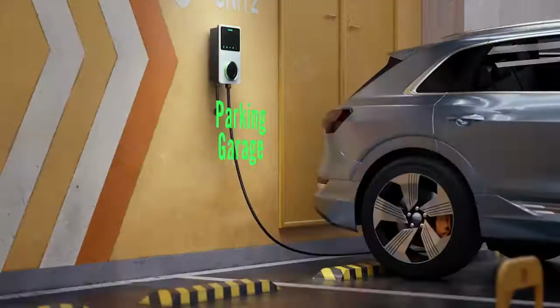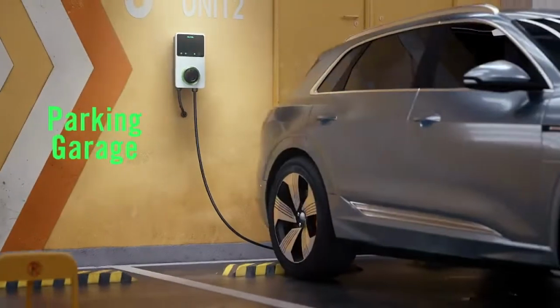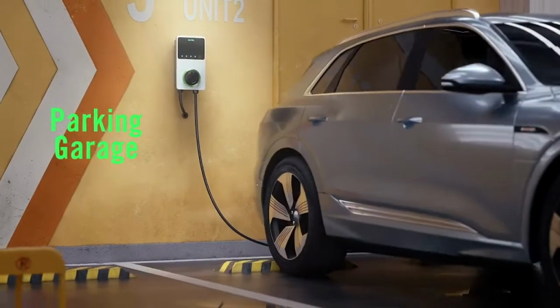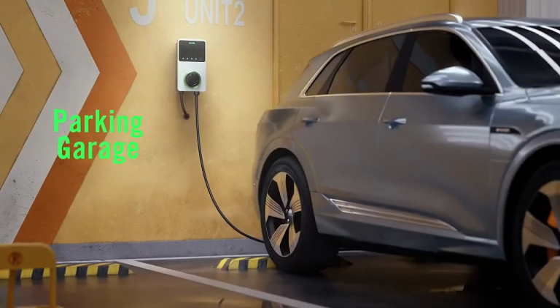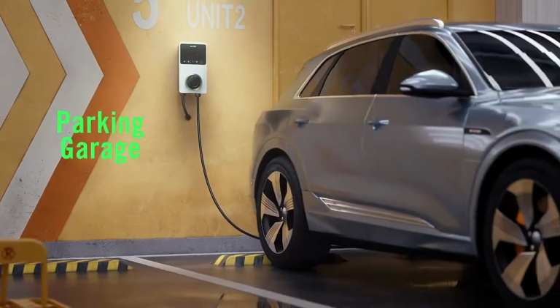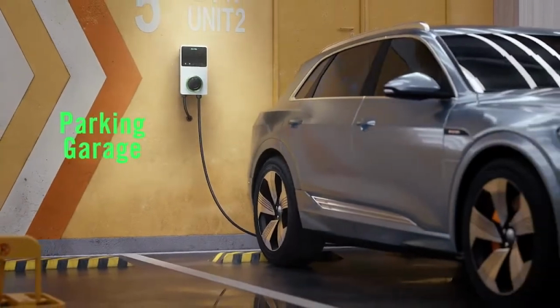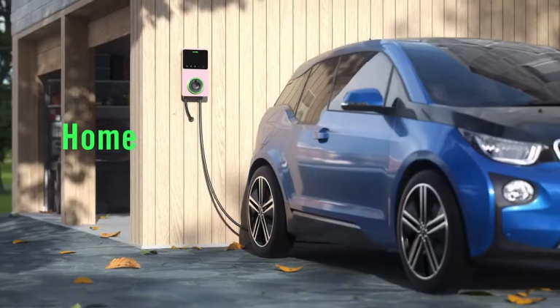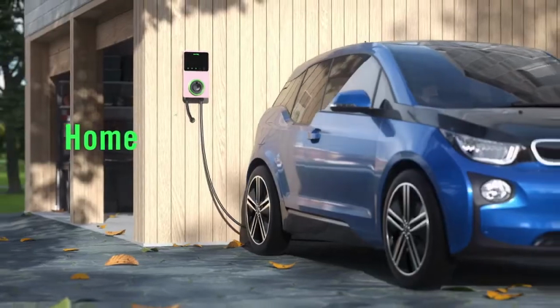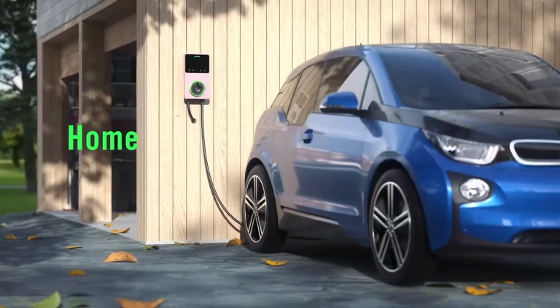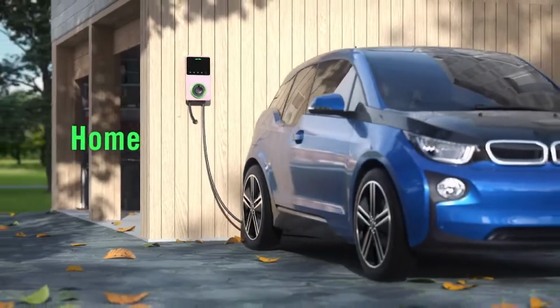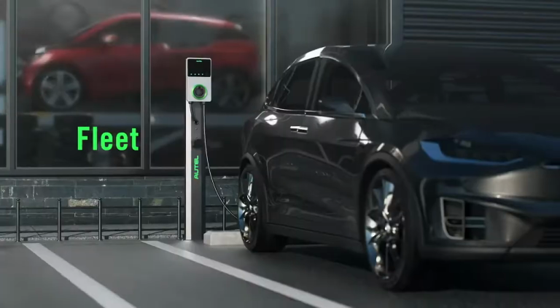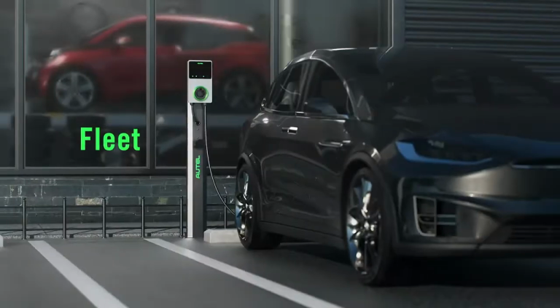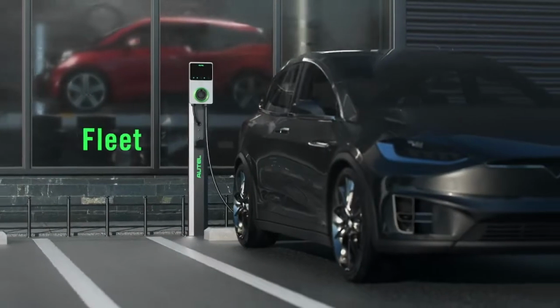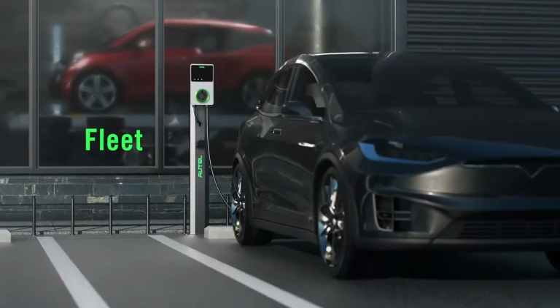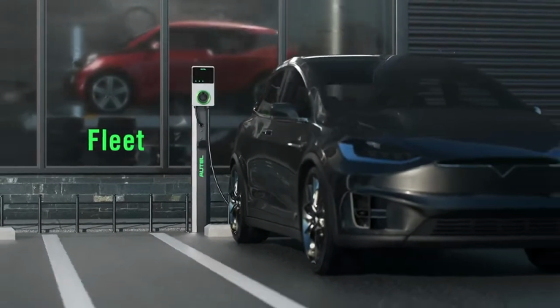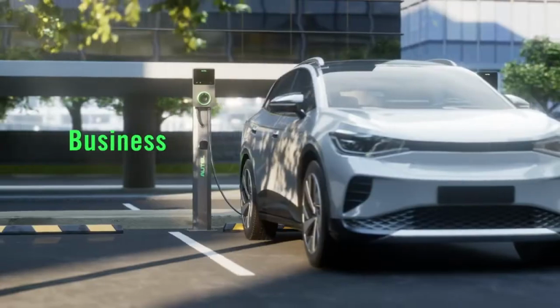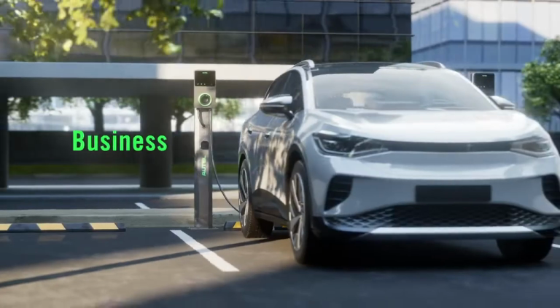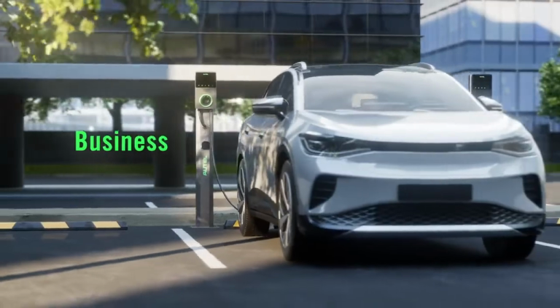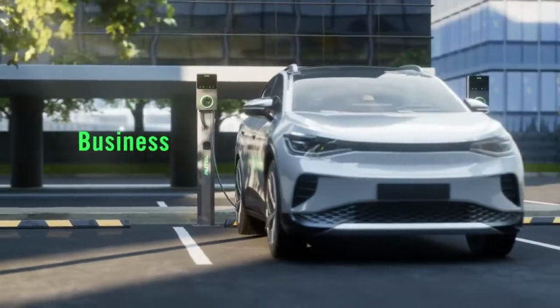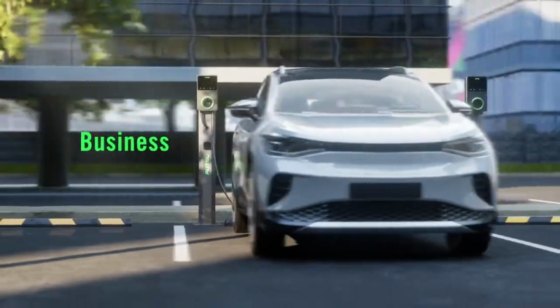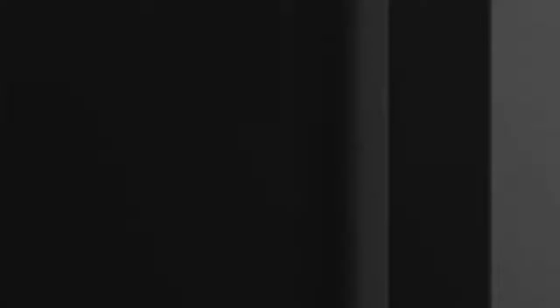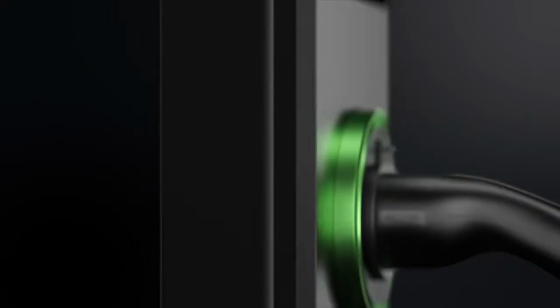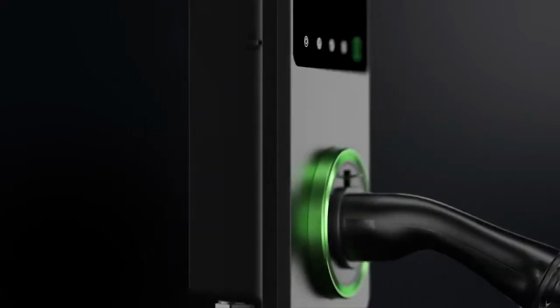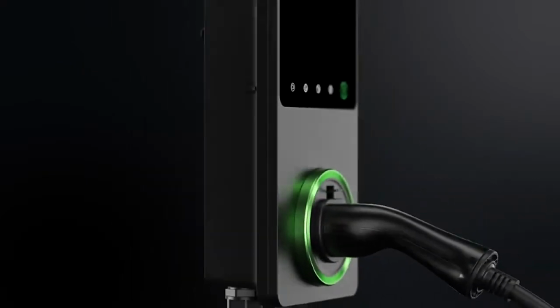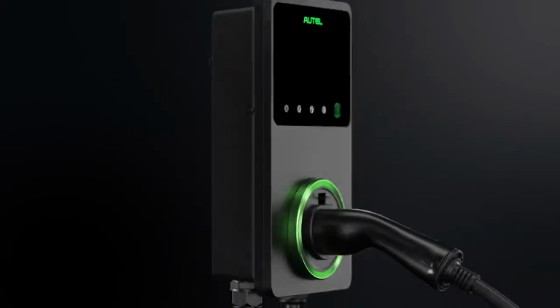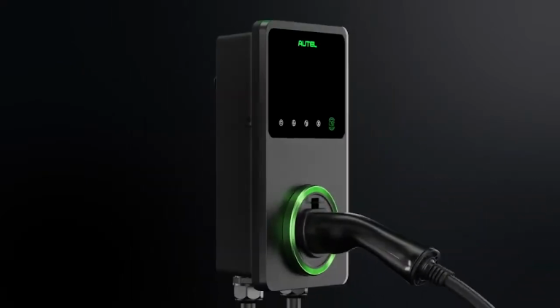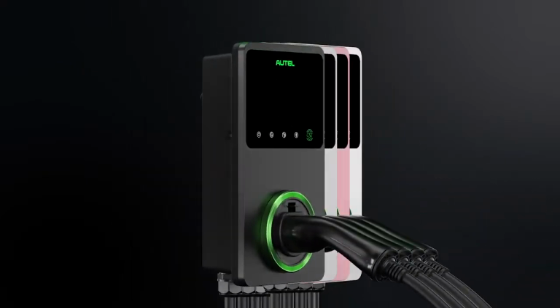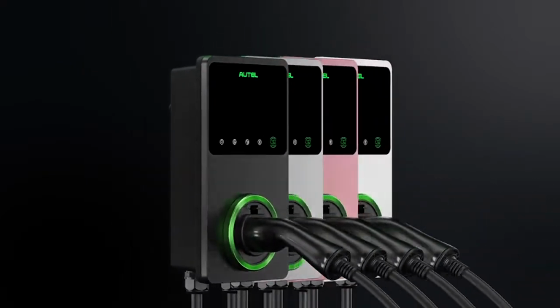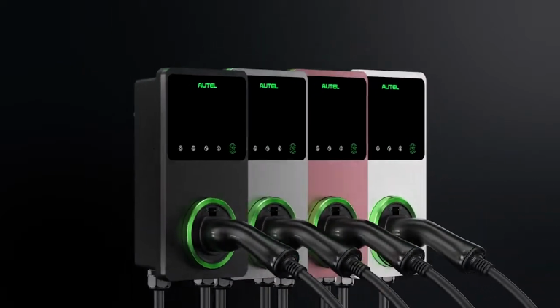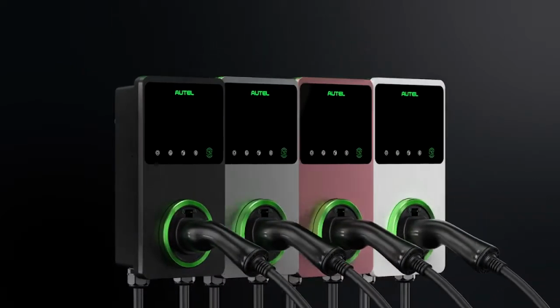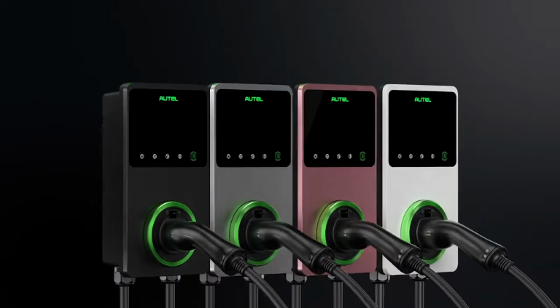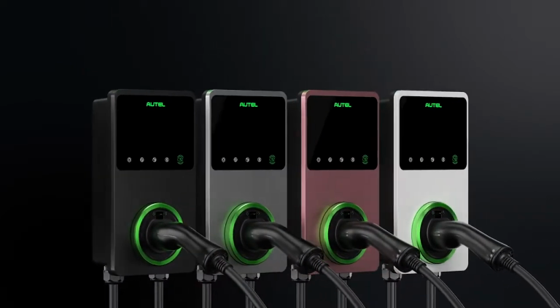Autel MaxiCharger AC wallbox. Charge your battery. Charge your life.